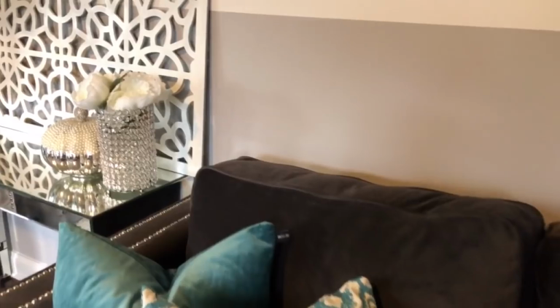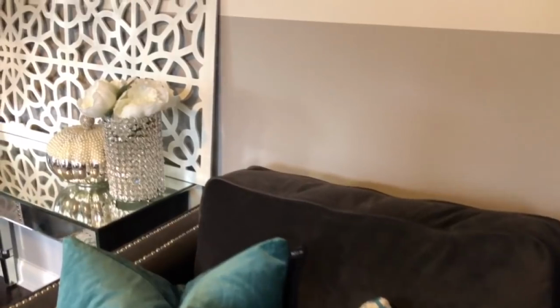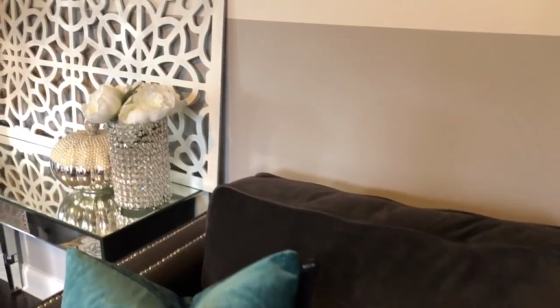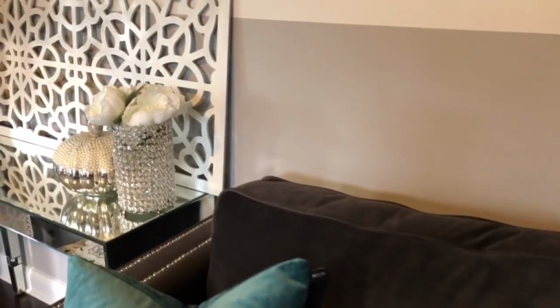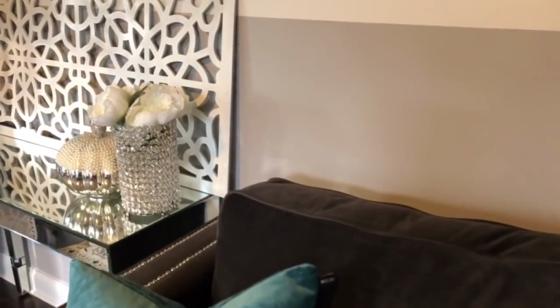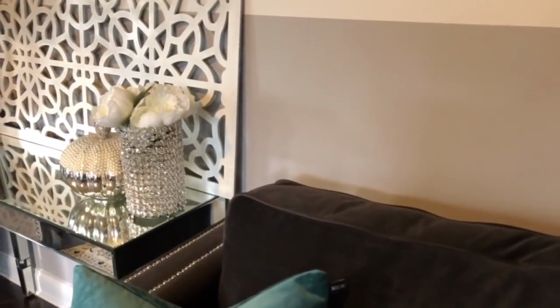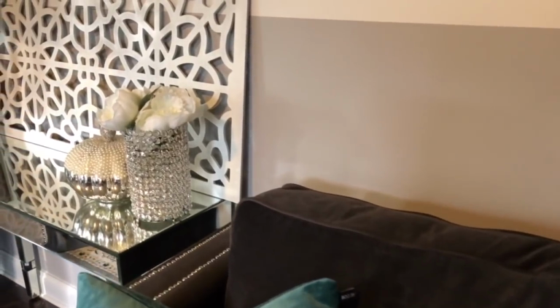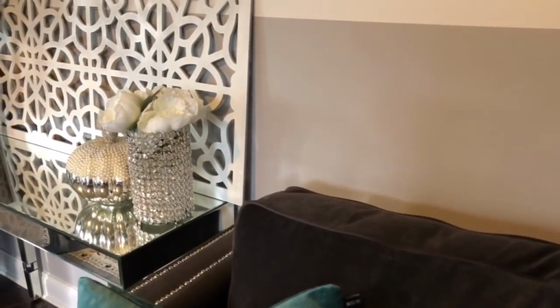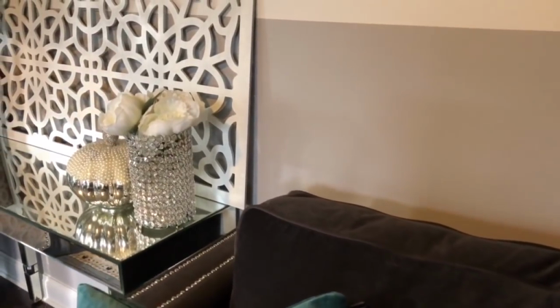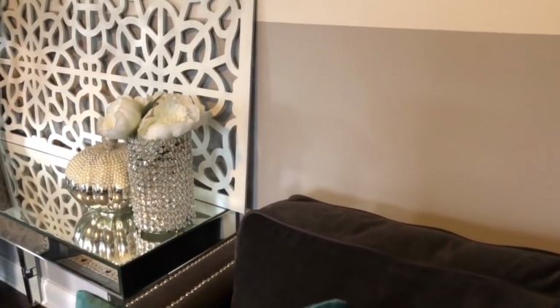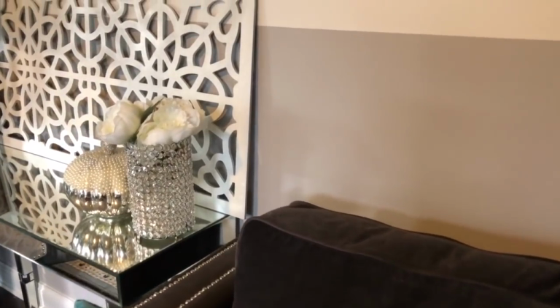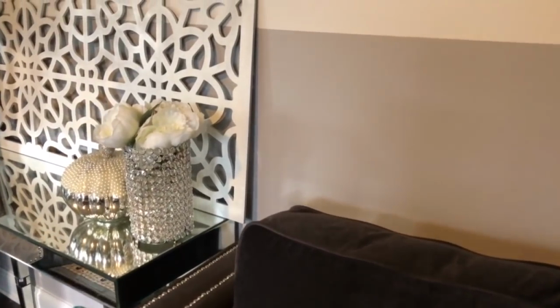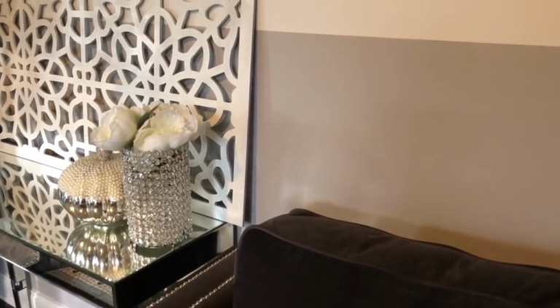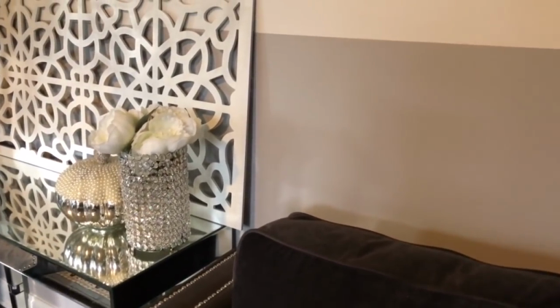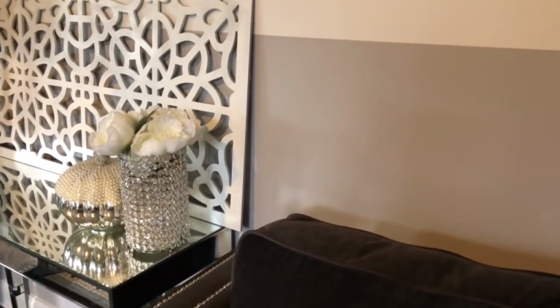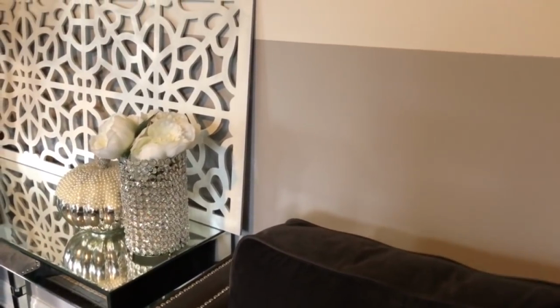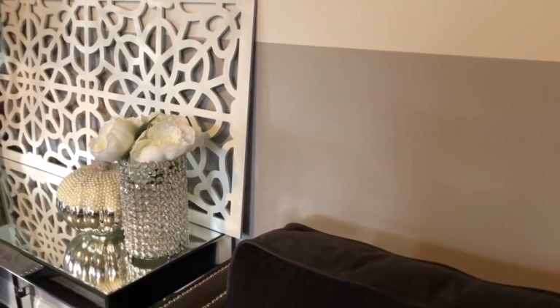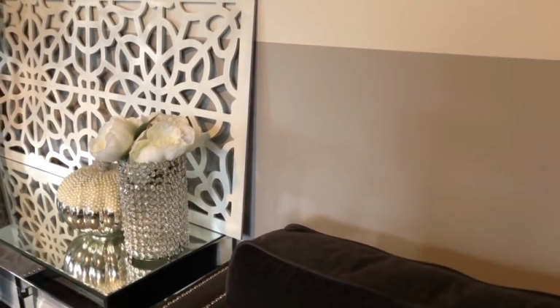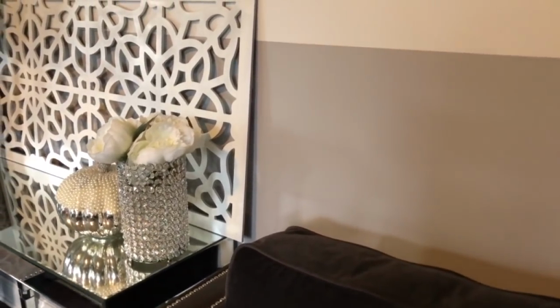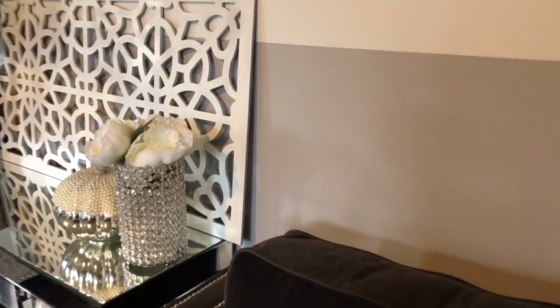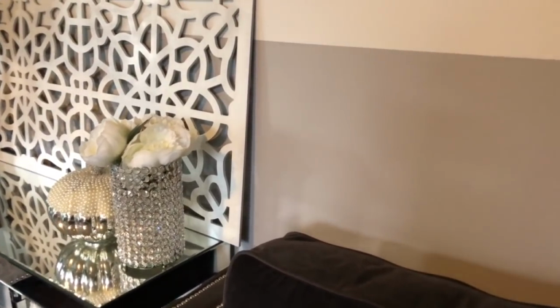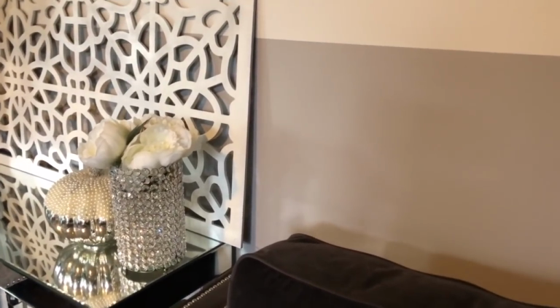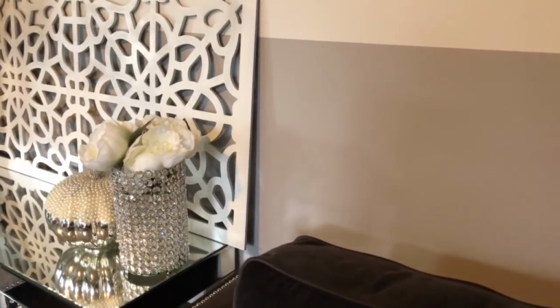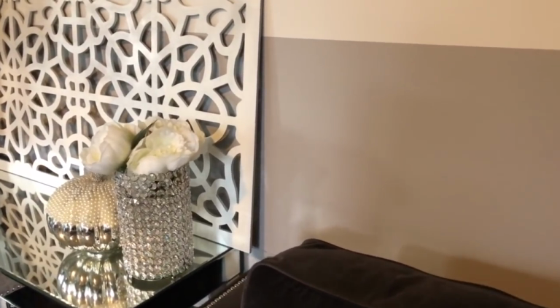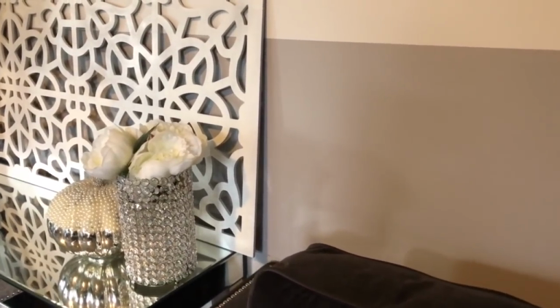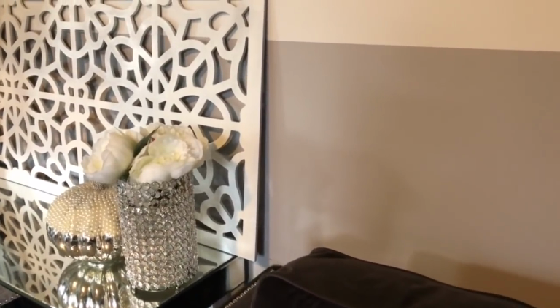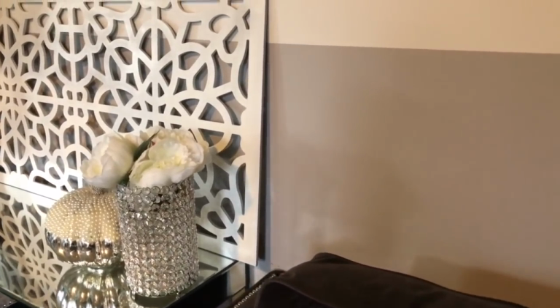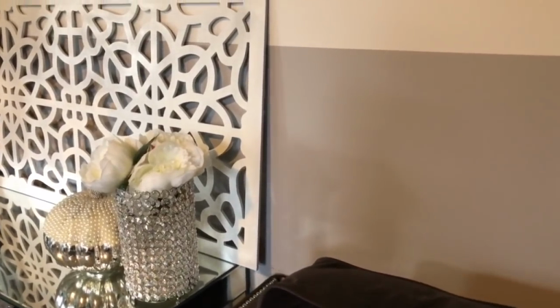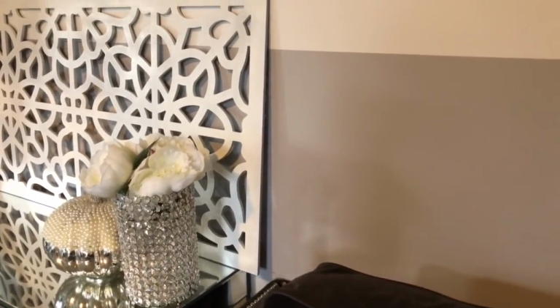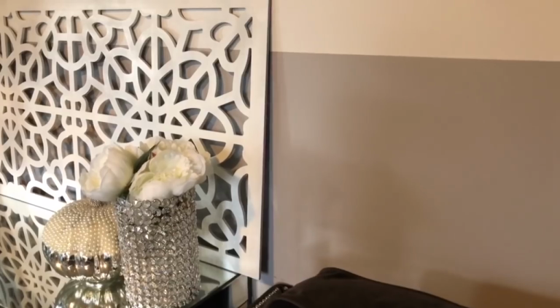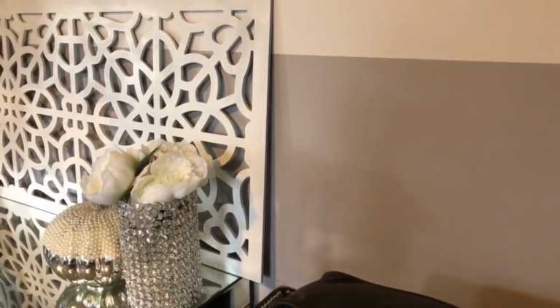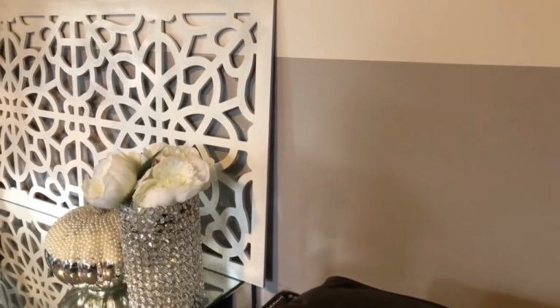Here it is as wall art and it's really beautiful. The panel is really, really beautiful.